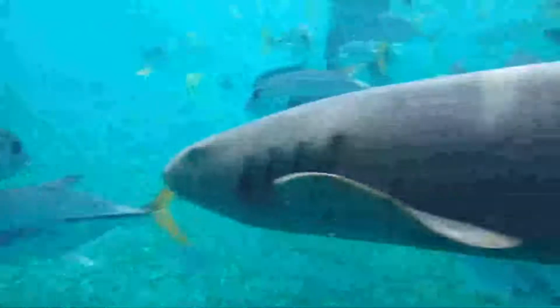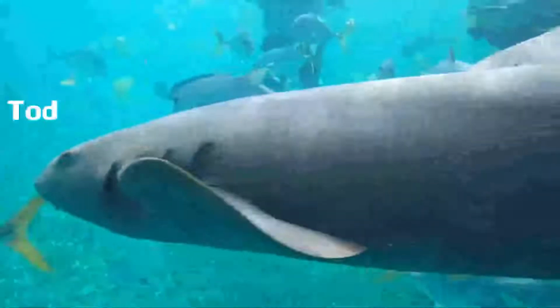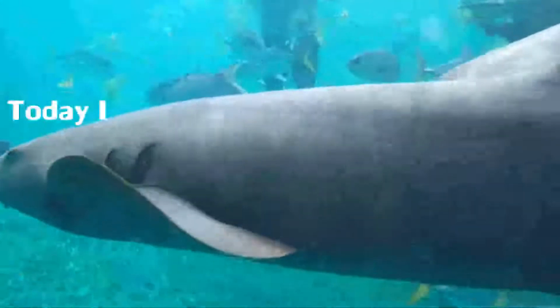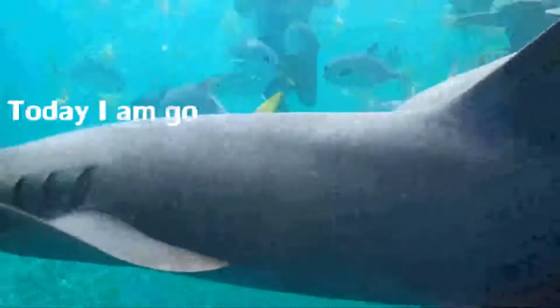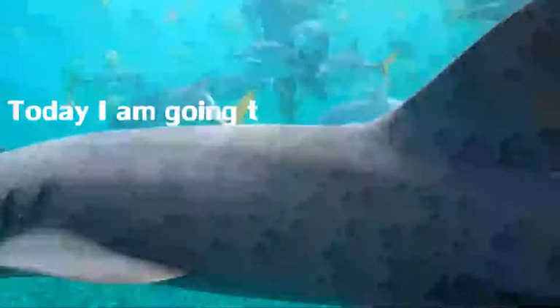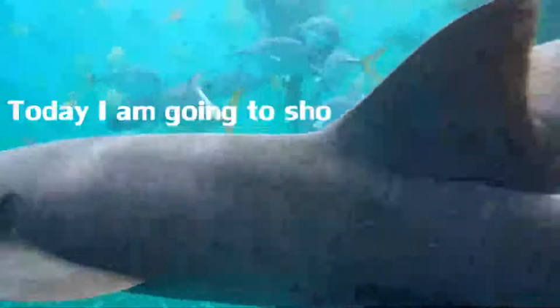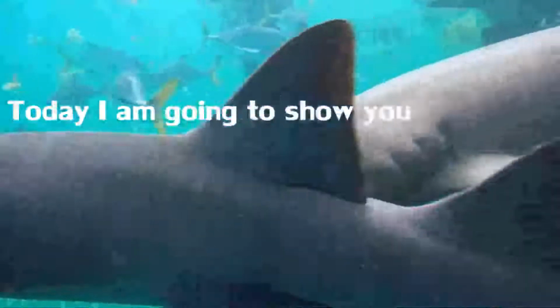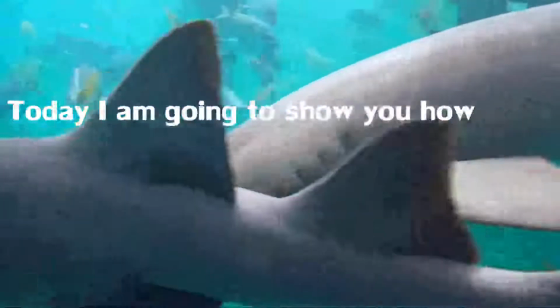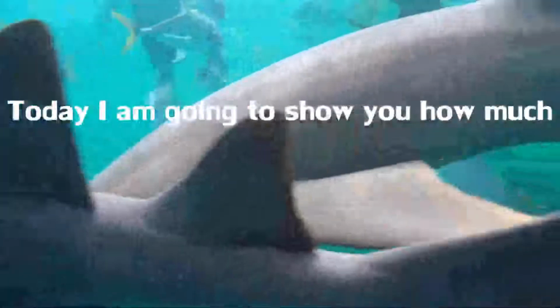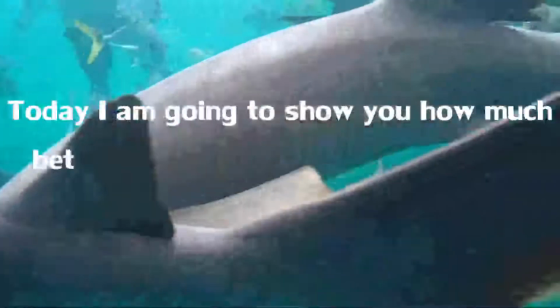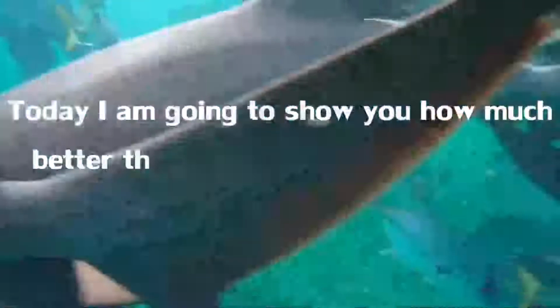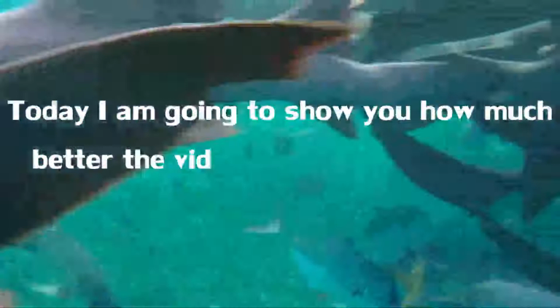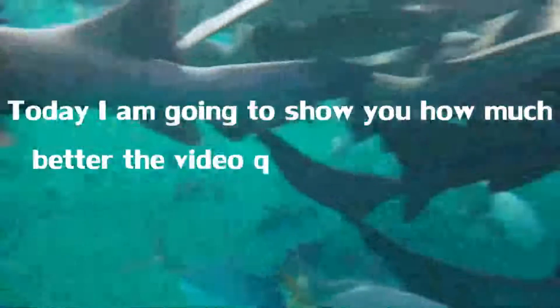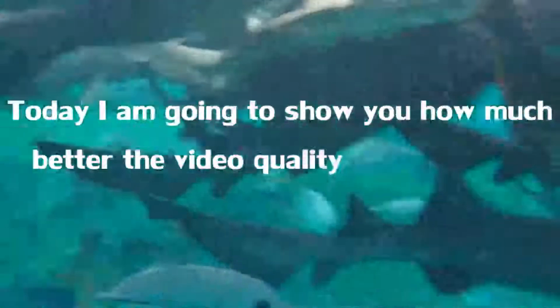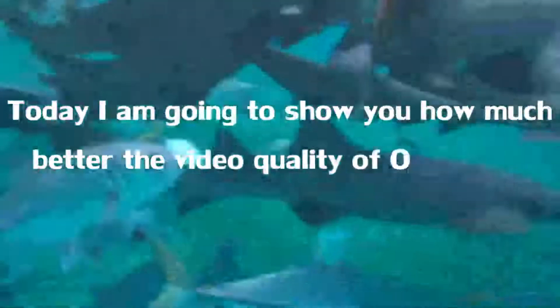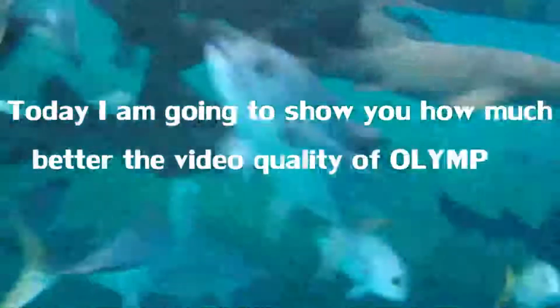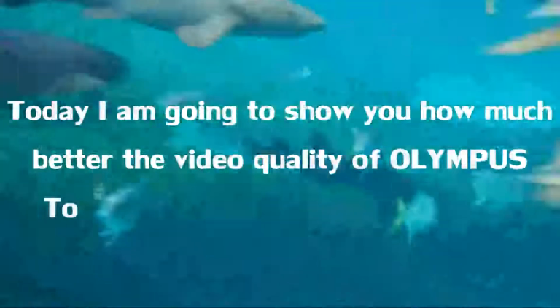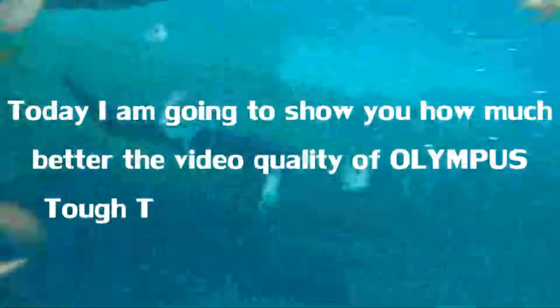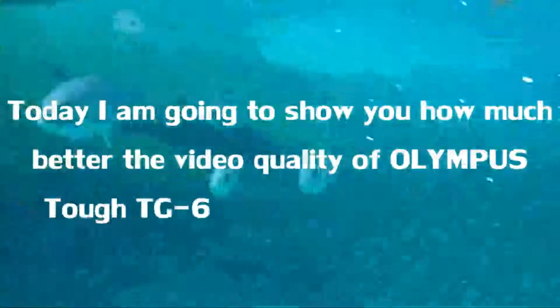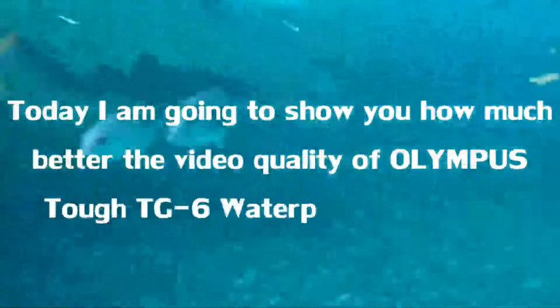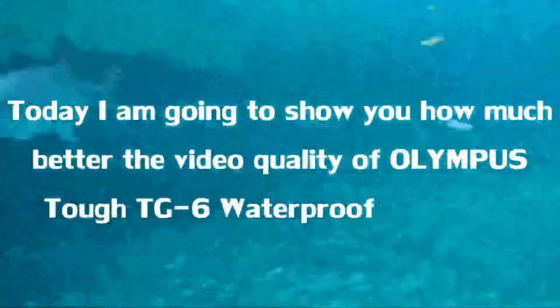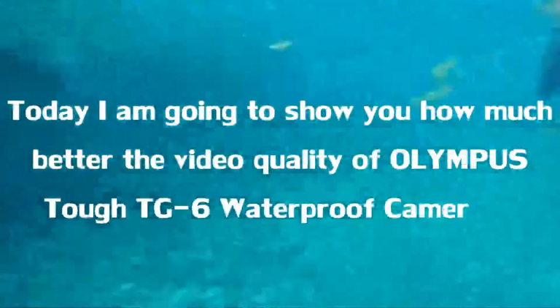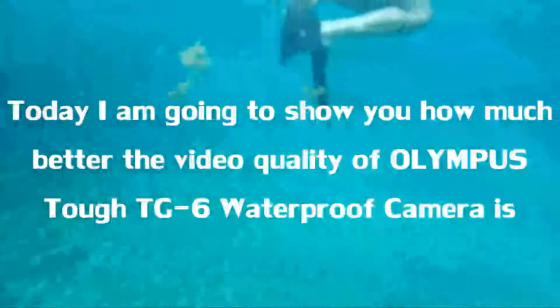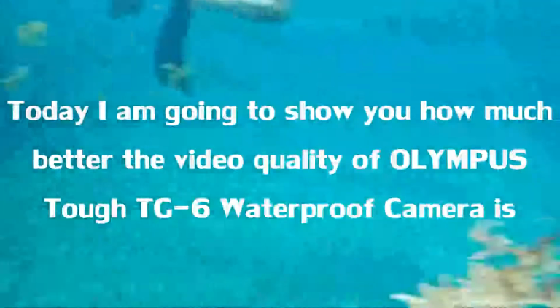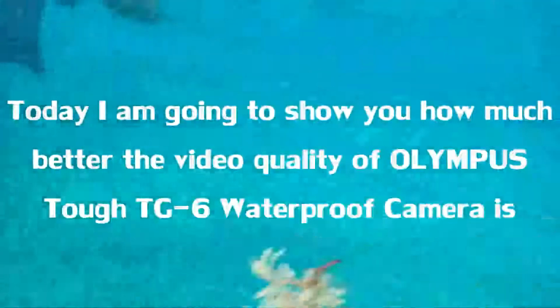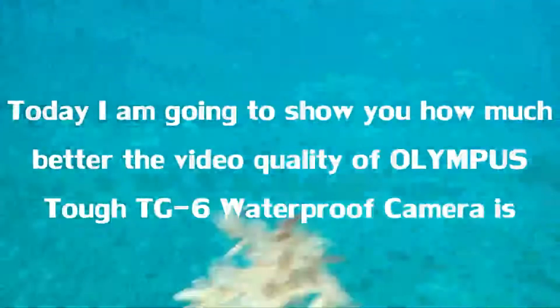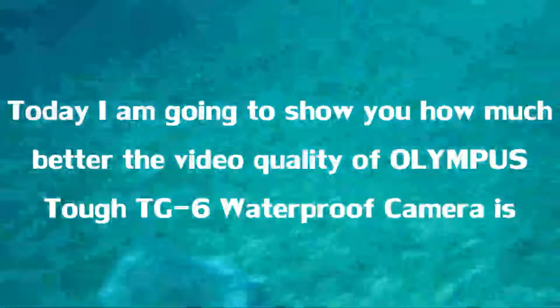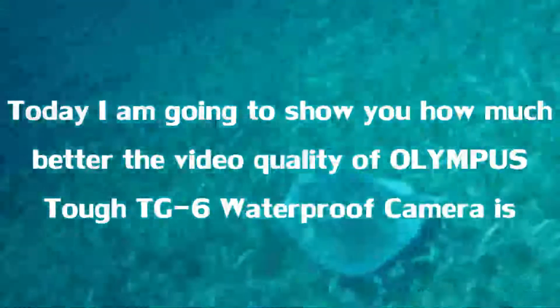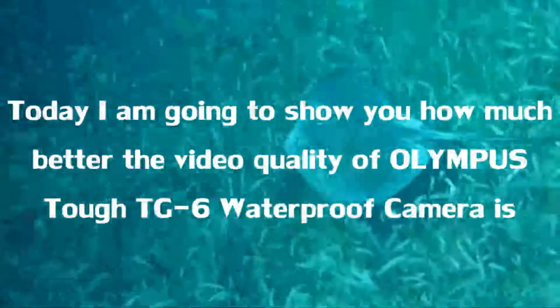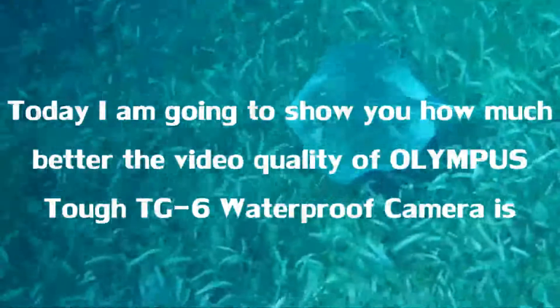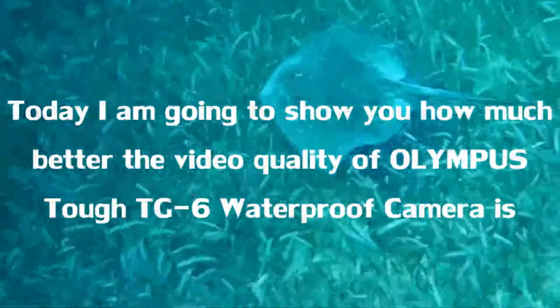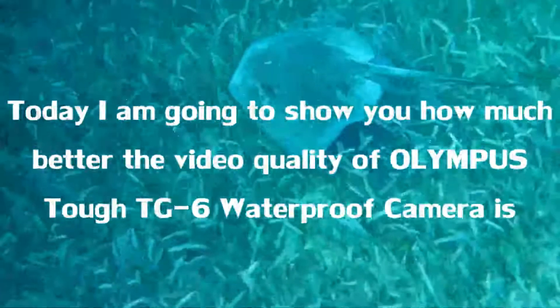Today I am going to show you how much better the video quality of the Olympus TUF TG6 waterproof camera is.